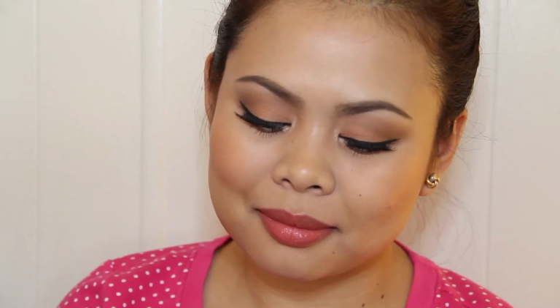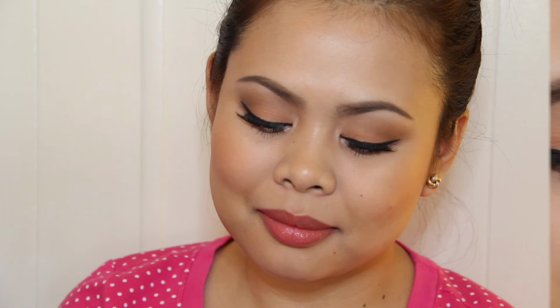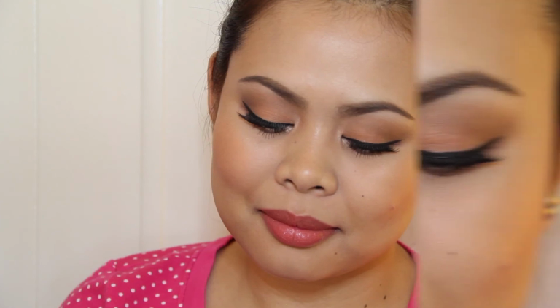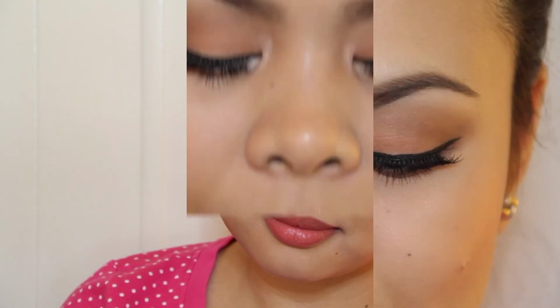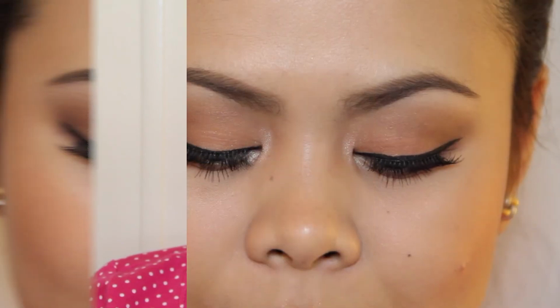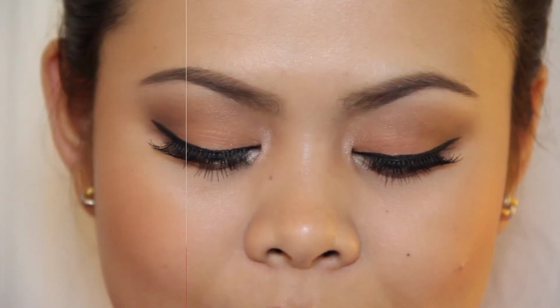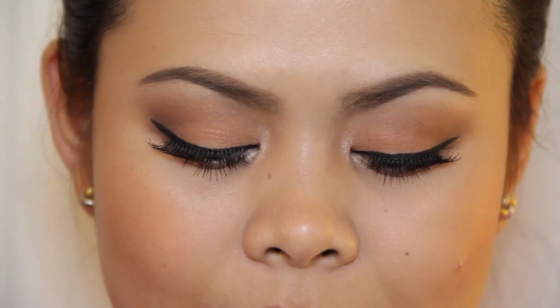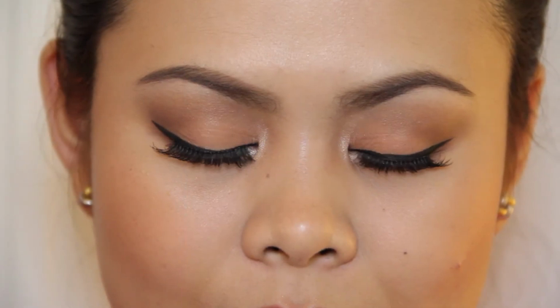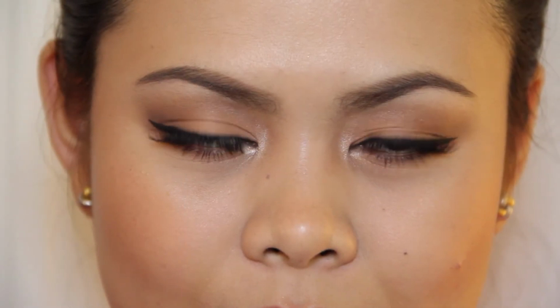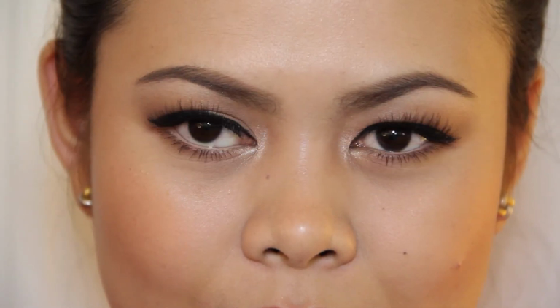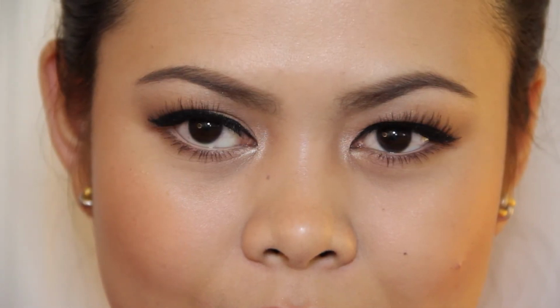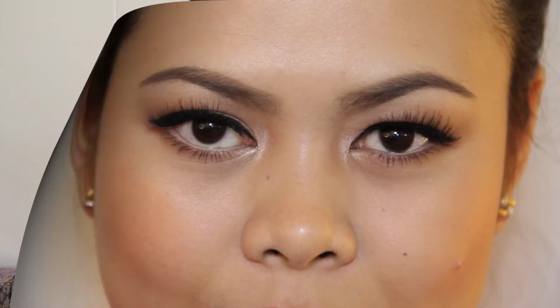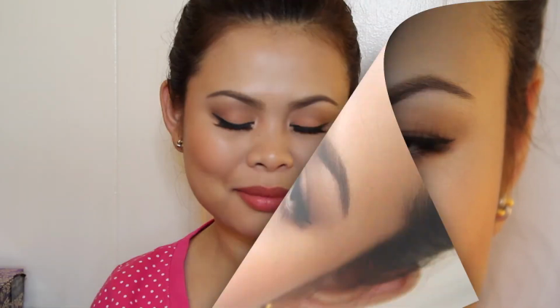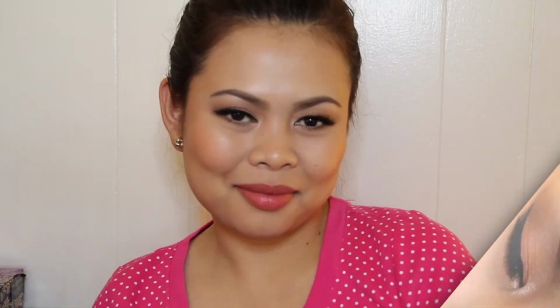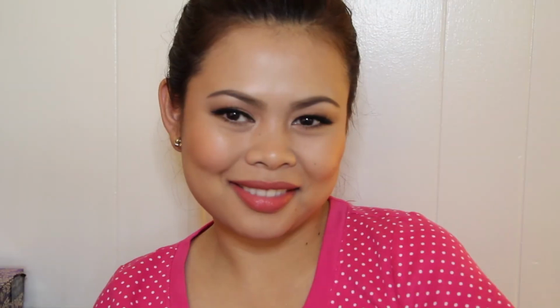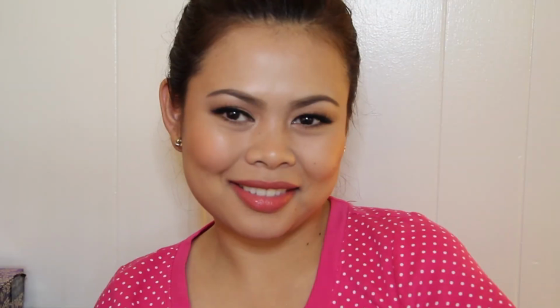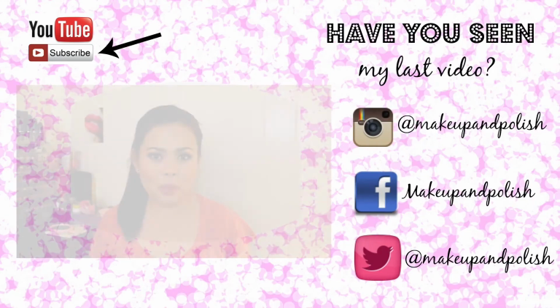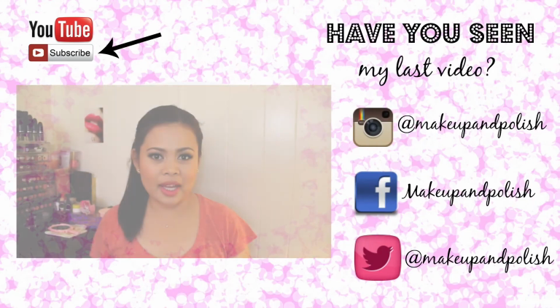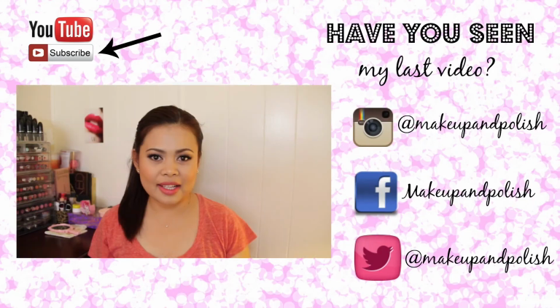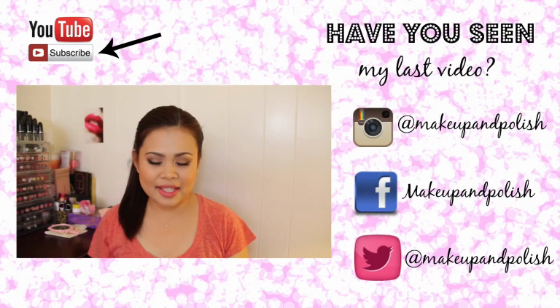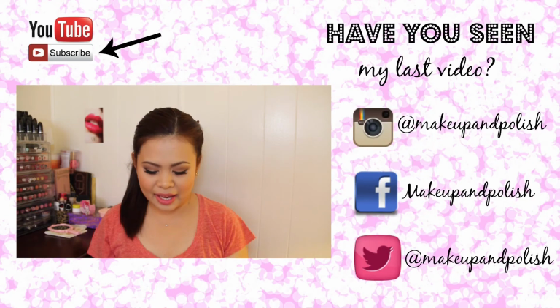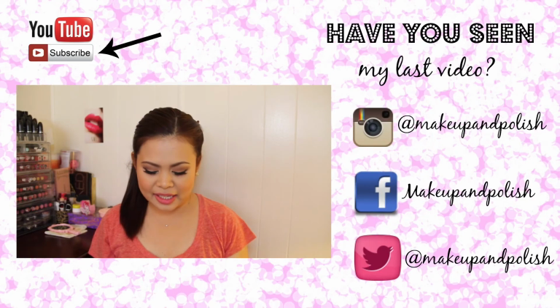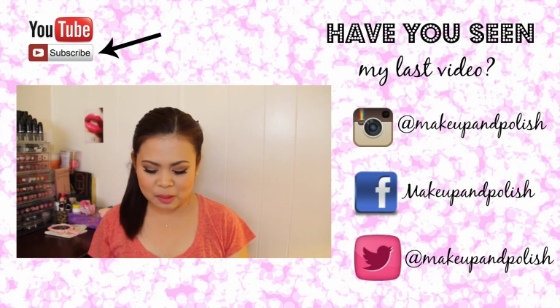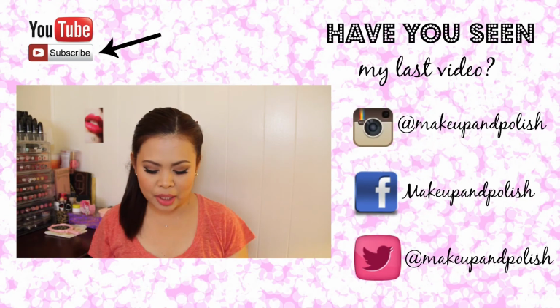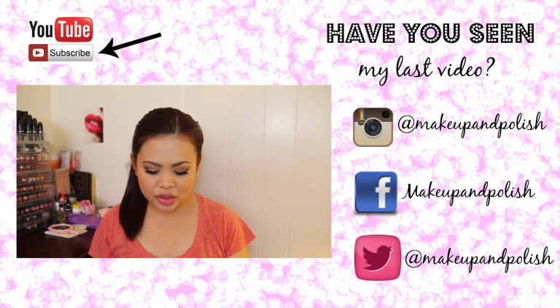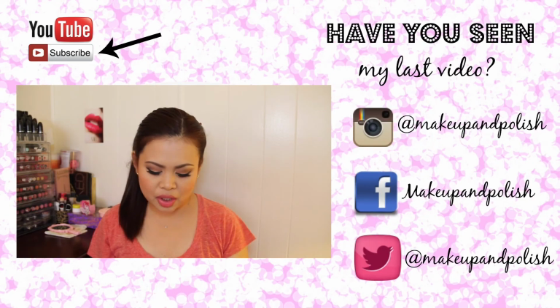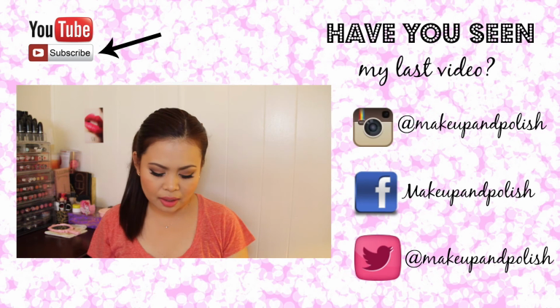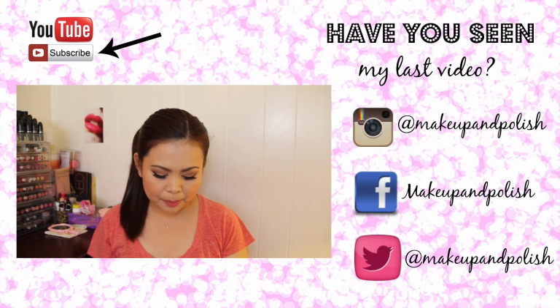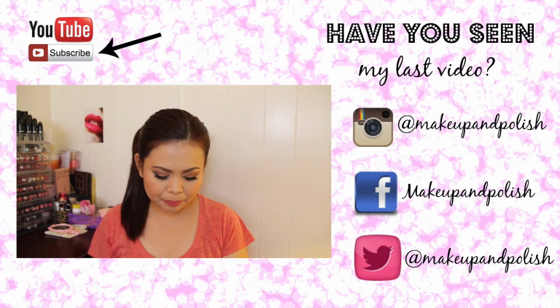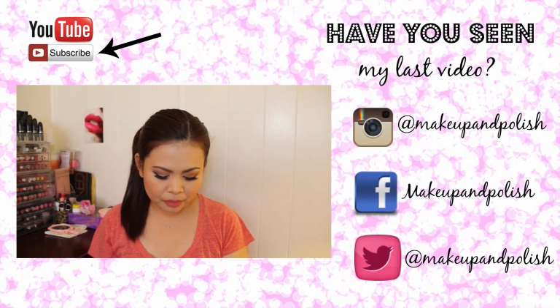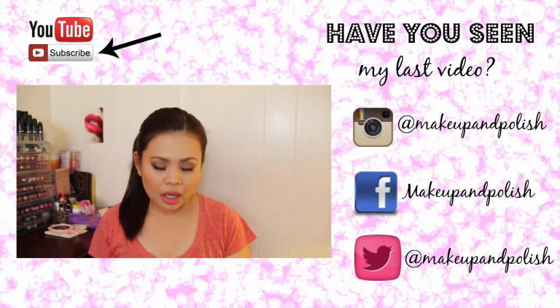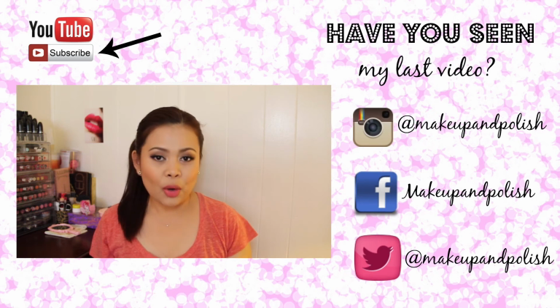Okay guys, so that is the finished look. I hope you guys like it. Don't forget to subscribe and enter my giveaway and I will see you in the next one. Bye!